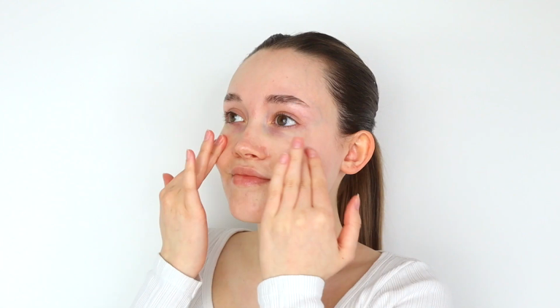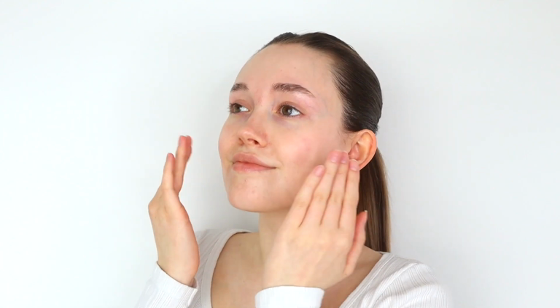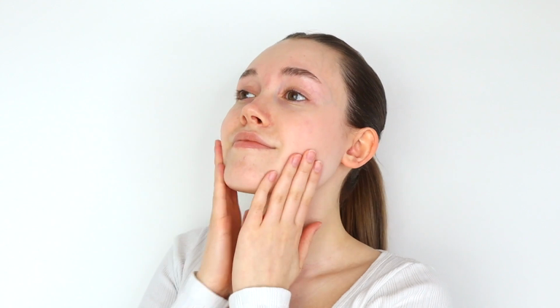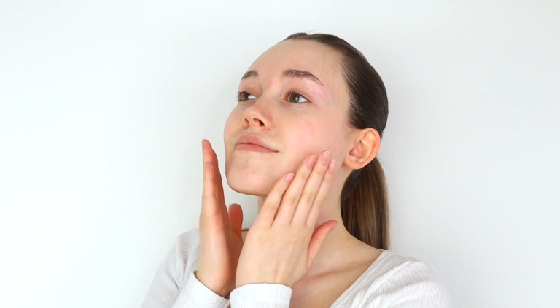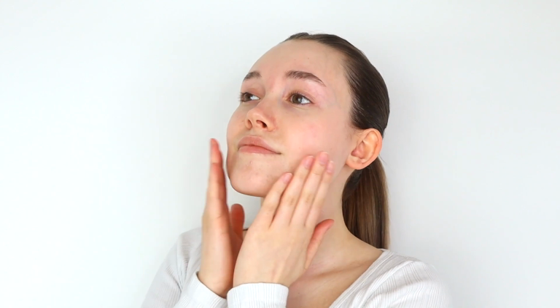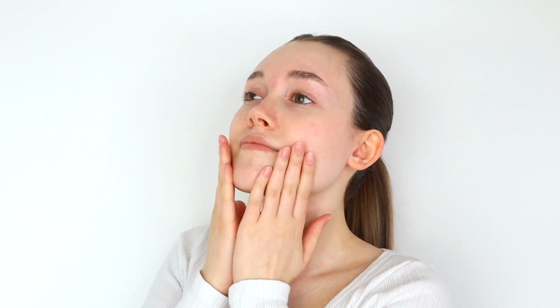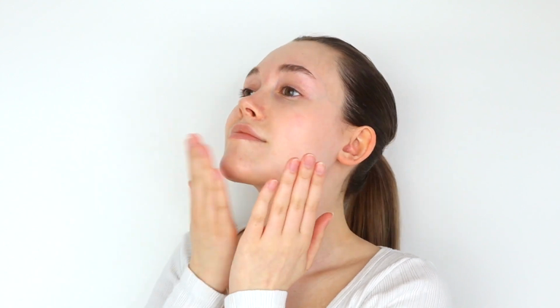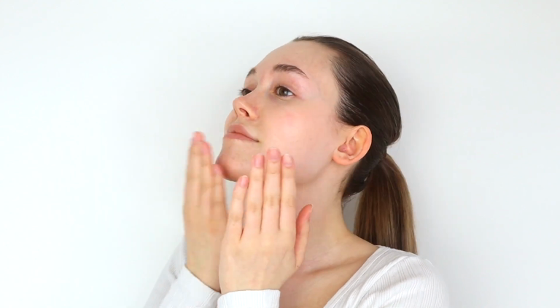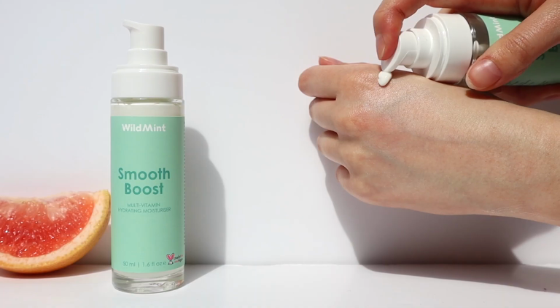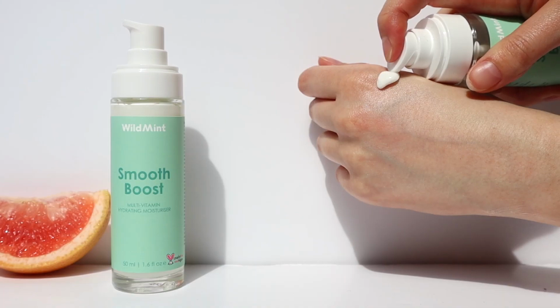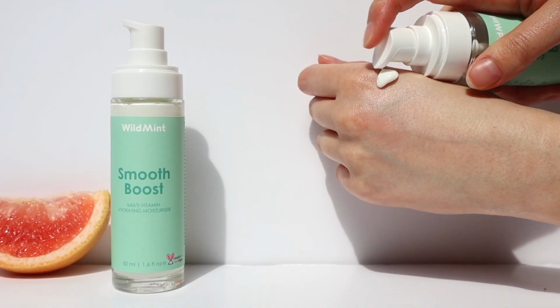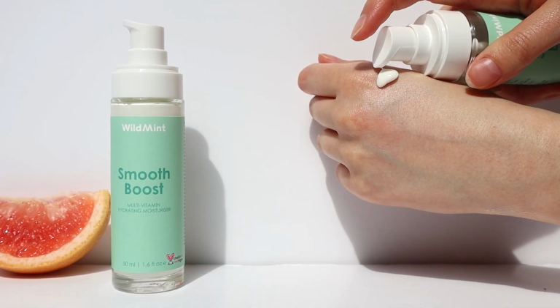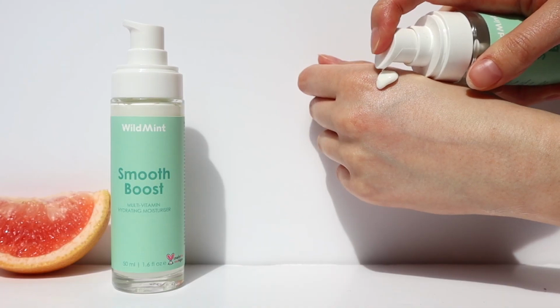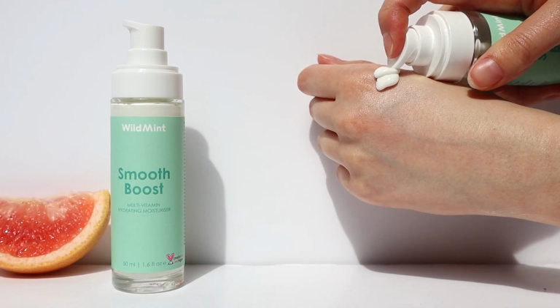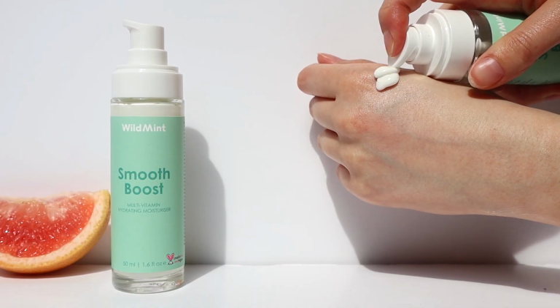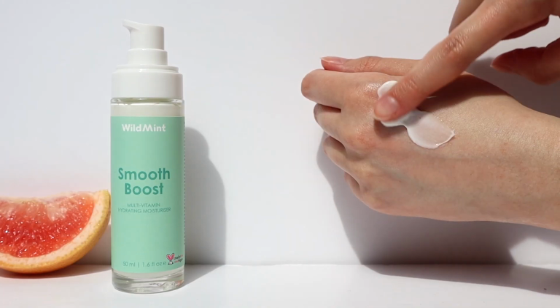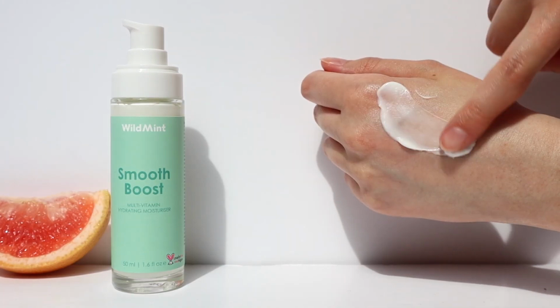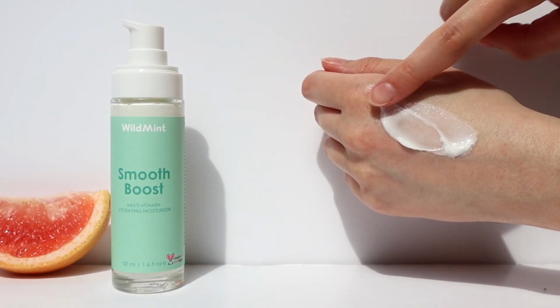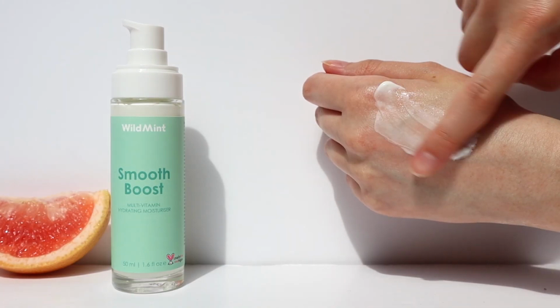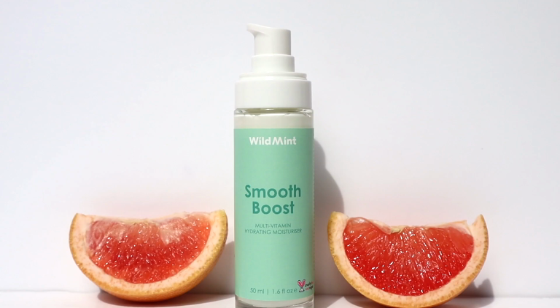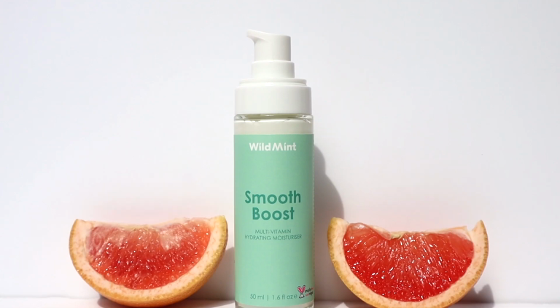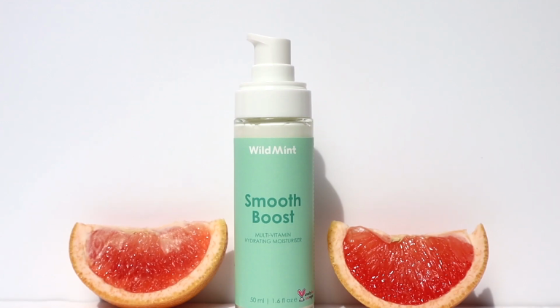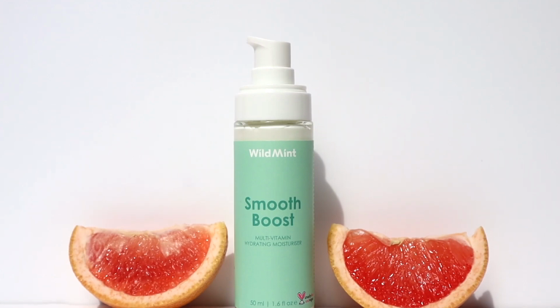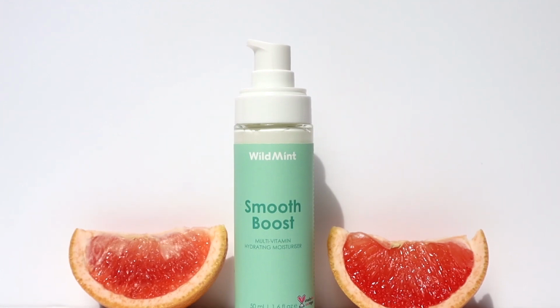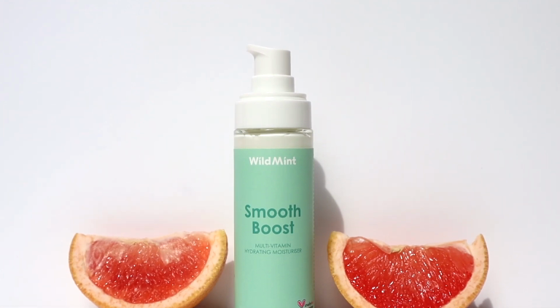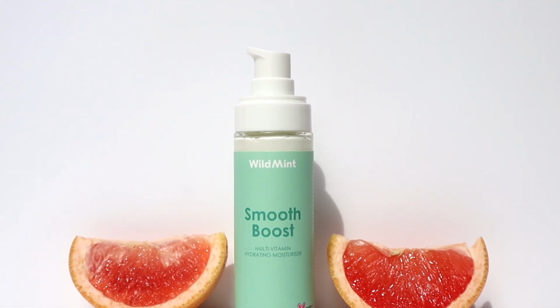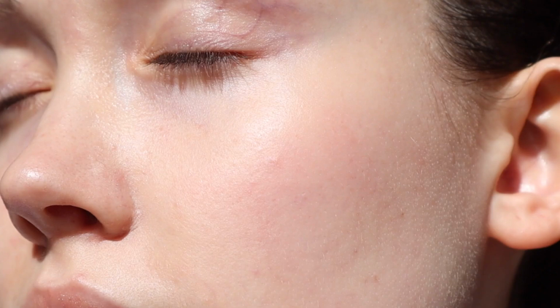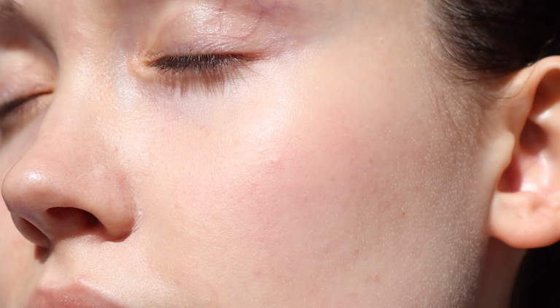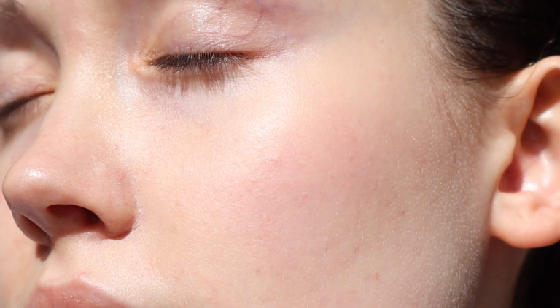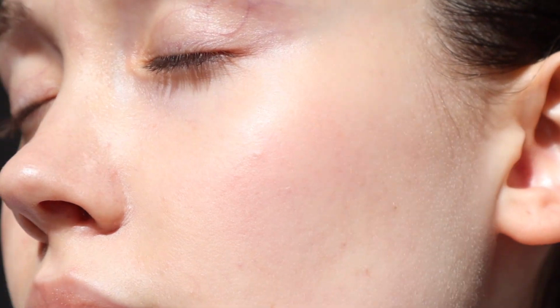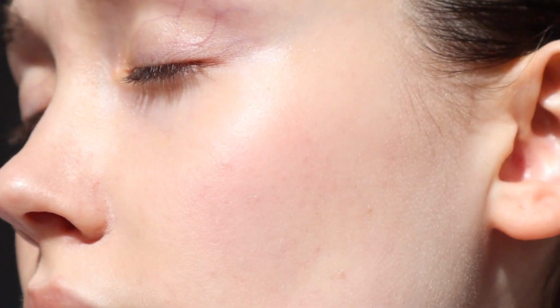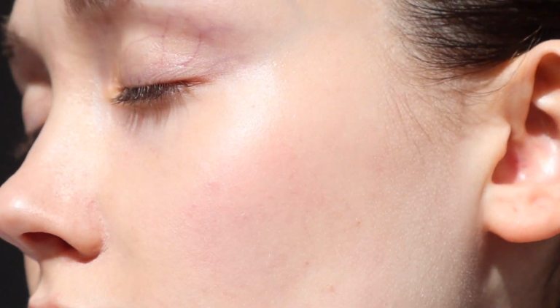Refresh and revive with this calming, soothing antioxidant moisturiser — your daily dose of skin-boosting vitamins.